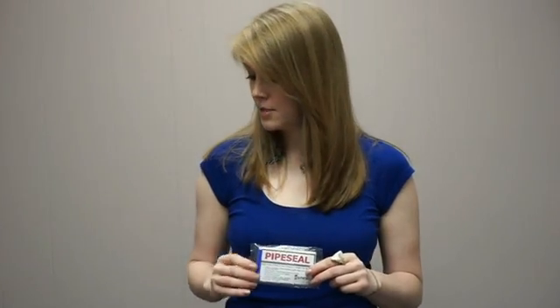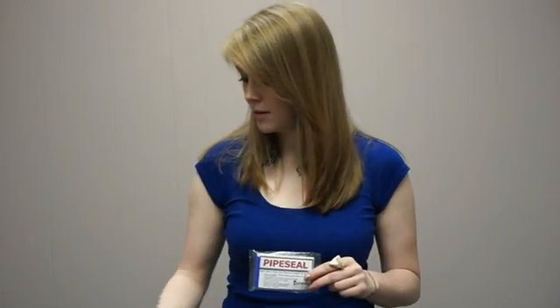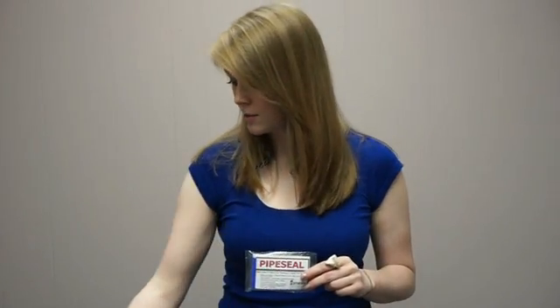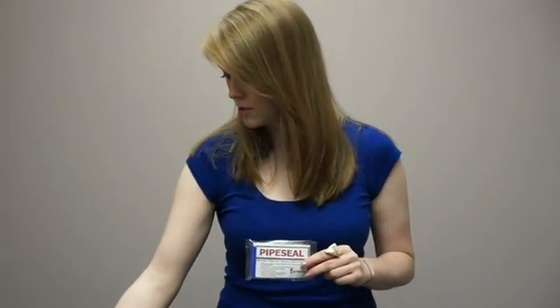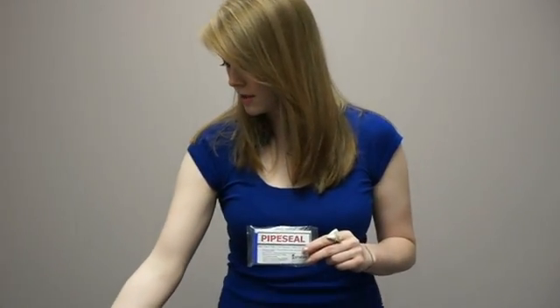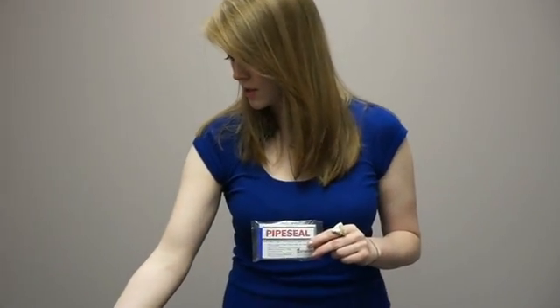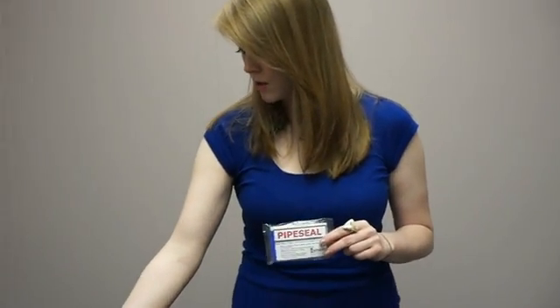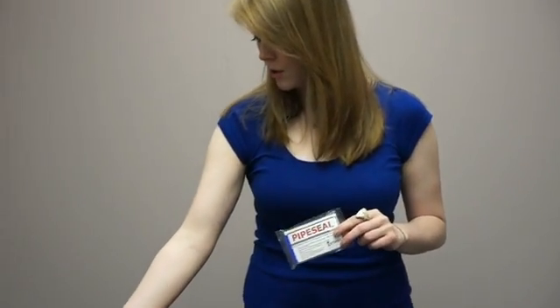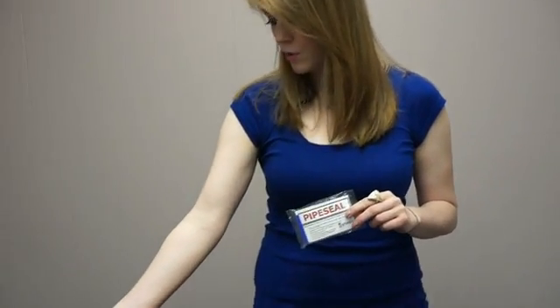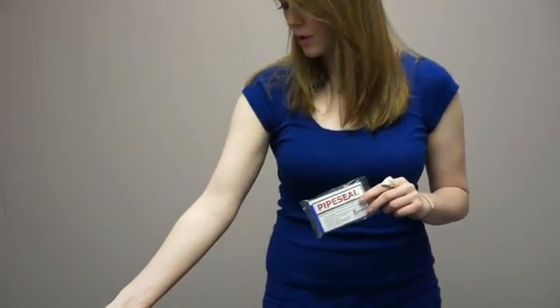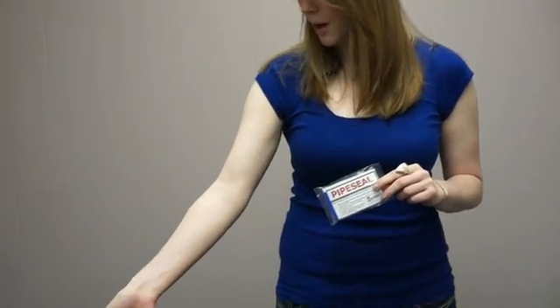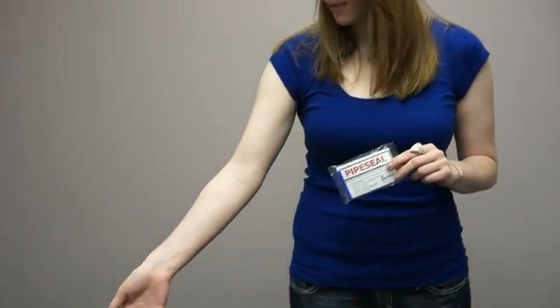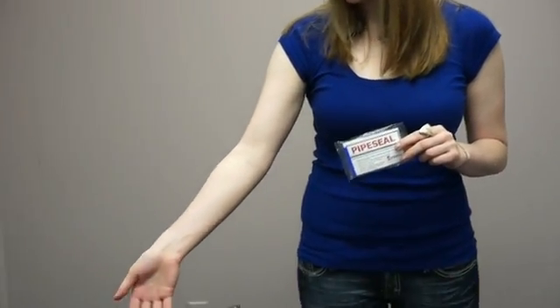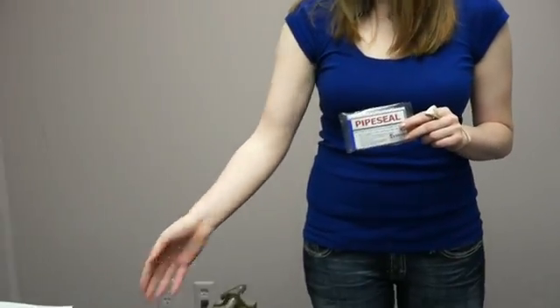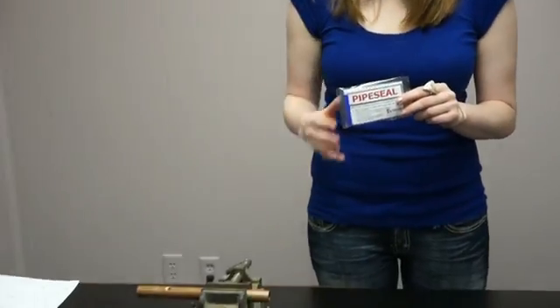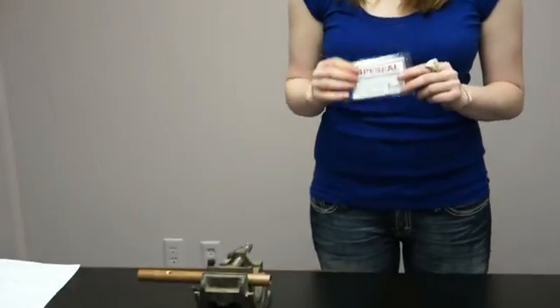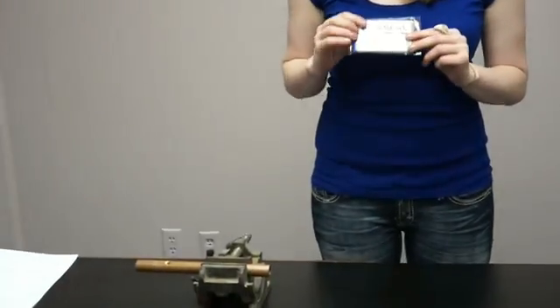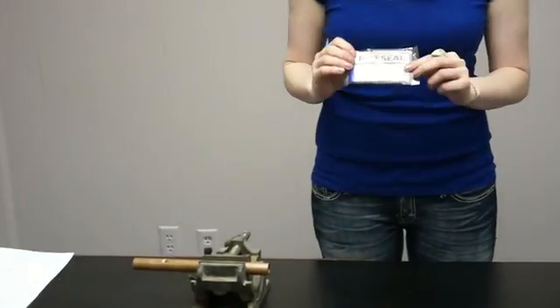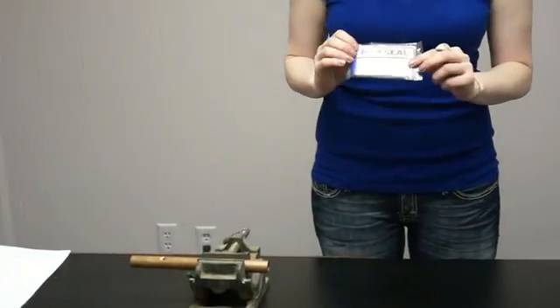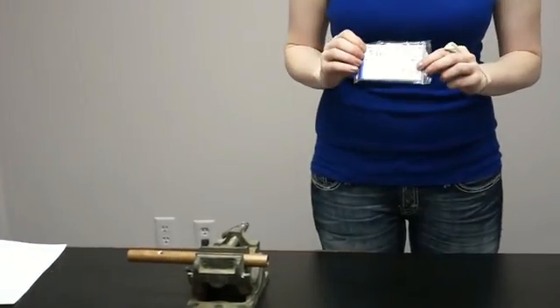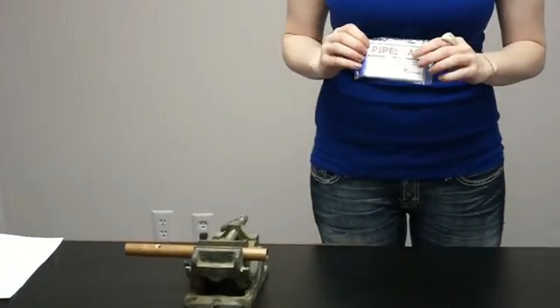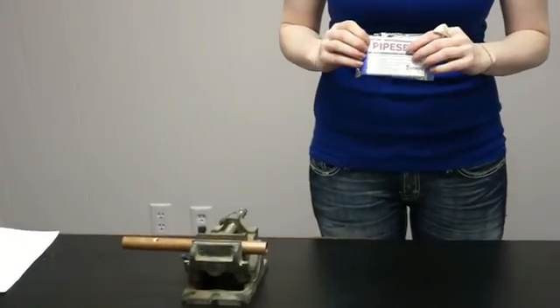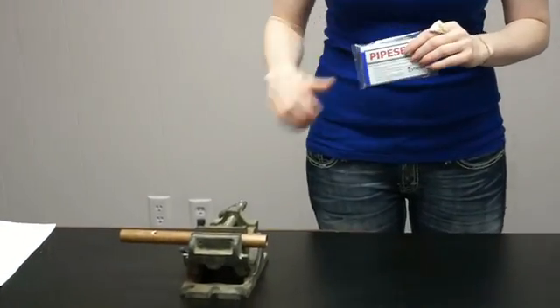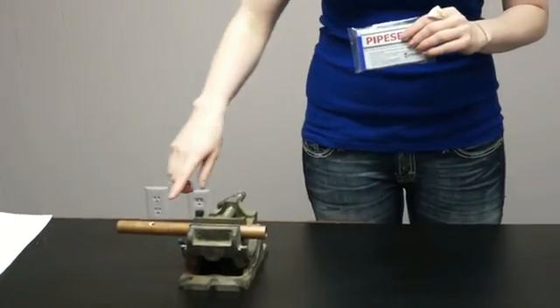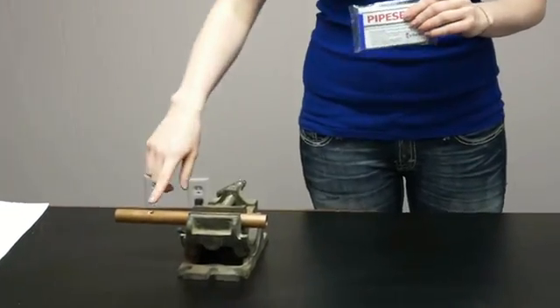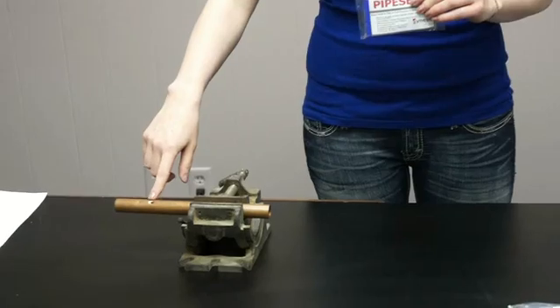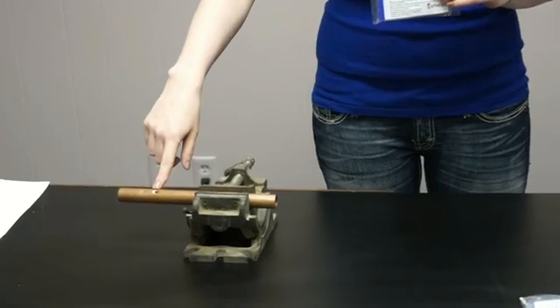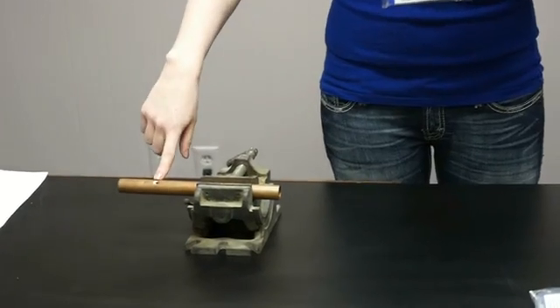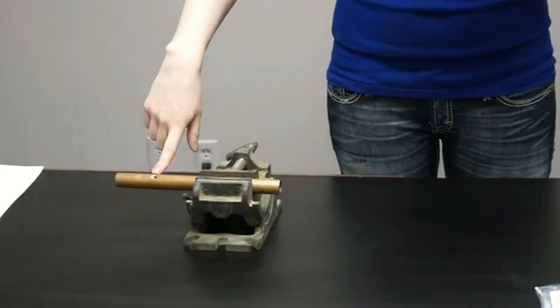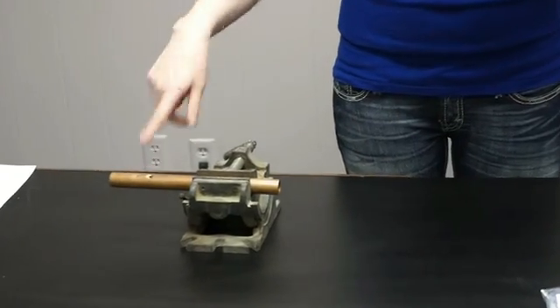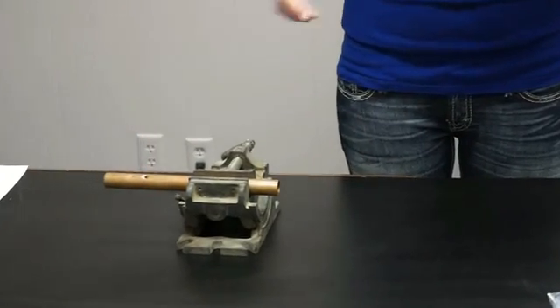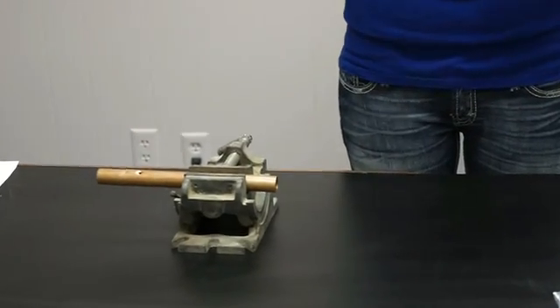Today we're going to be using this three-quarter inch copper pipe, and we're going to be using the PipeSeal product to fill about a quarter inch hole.